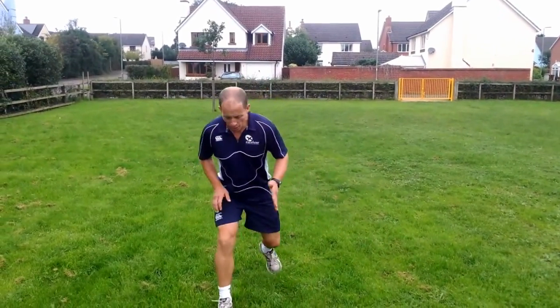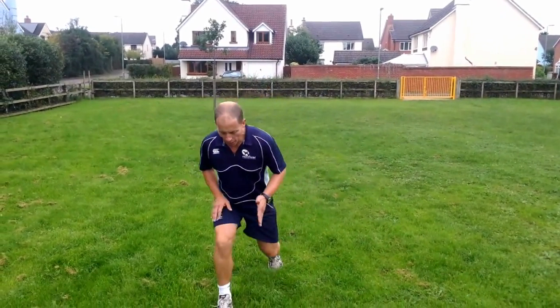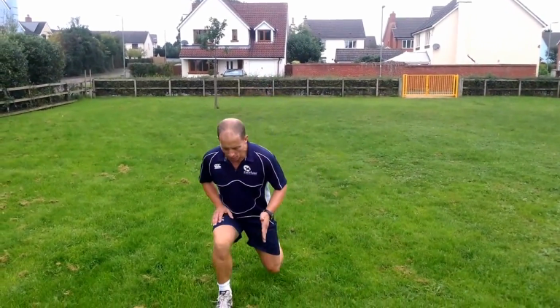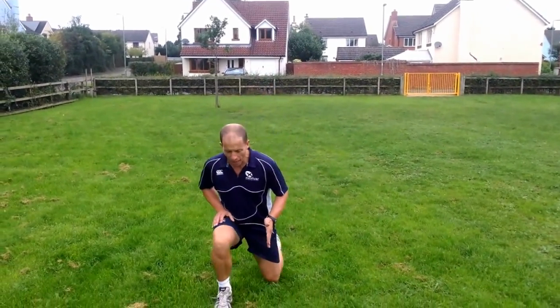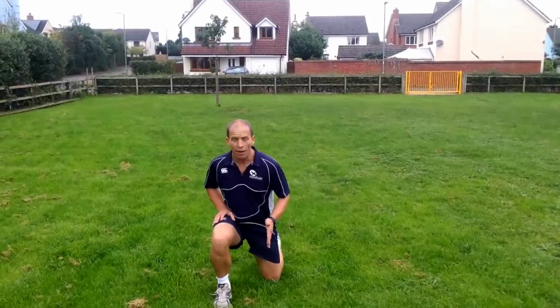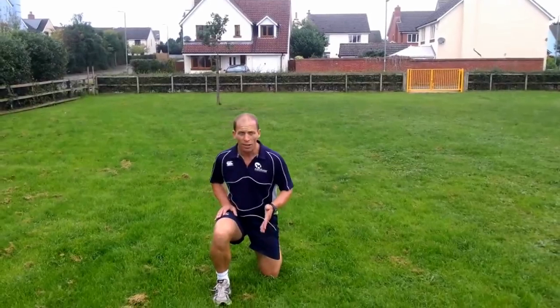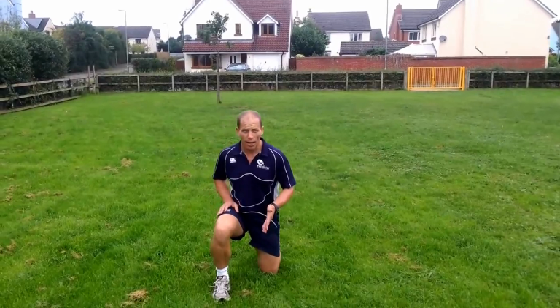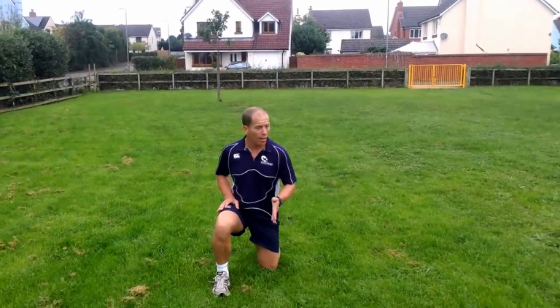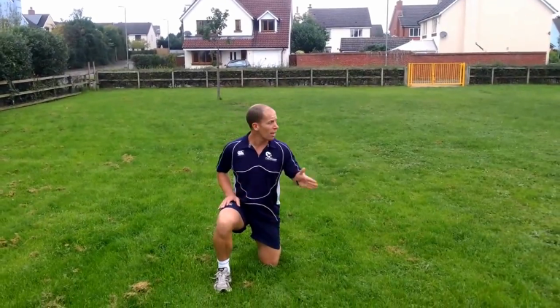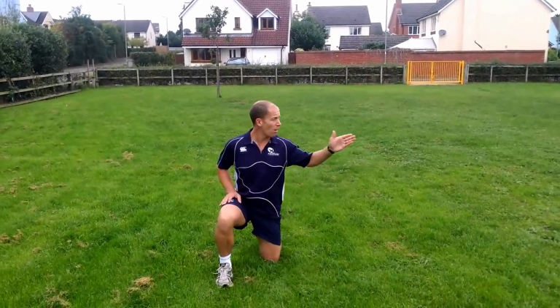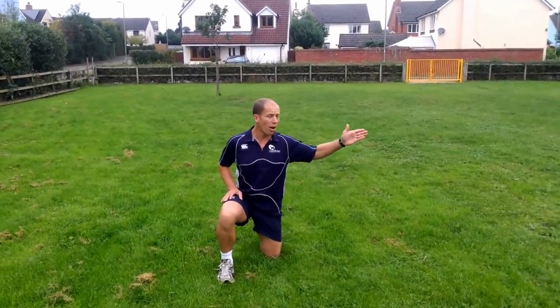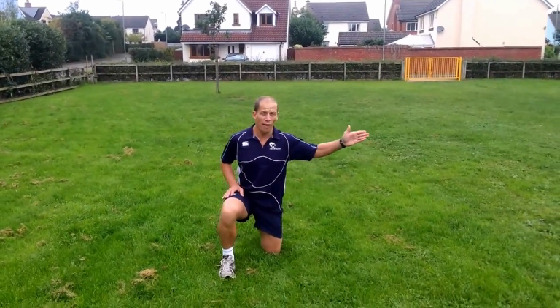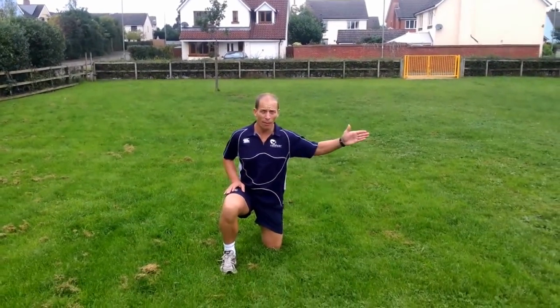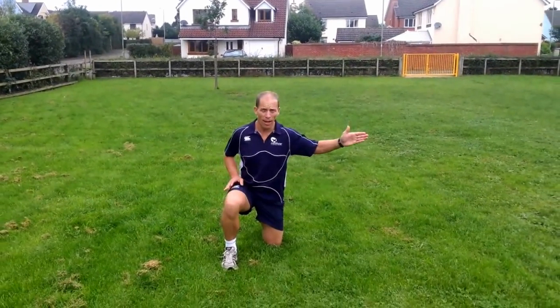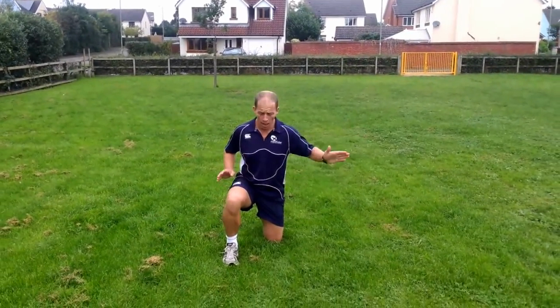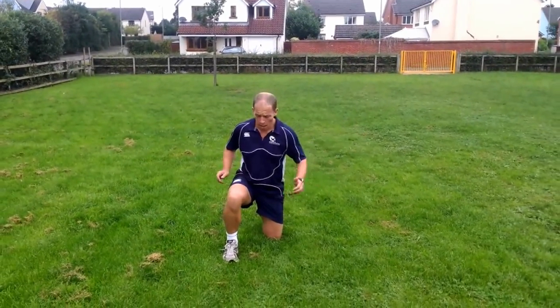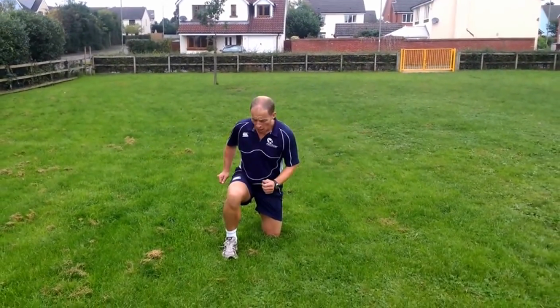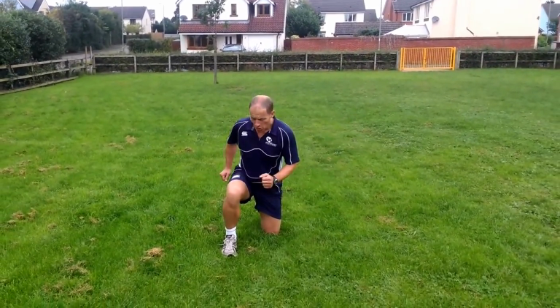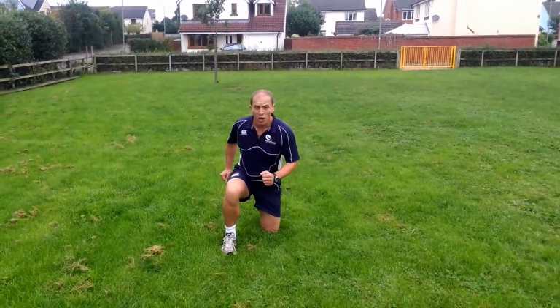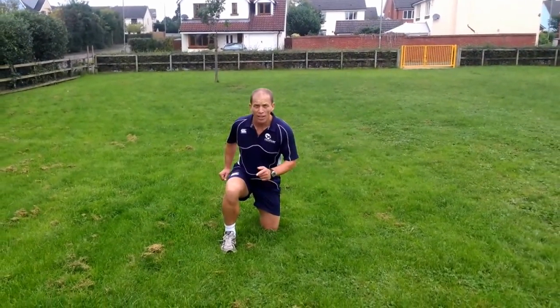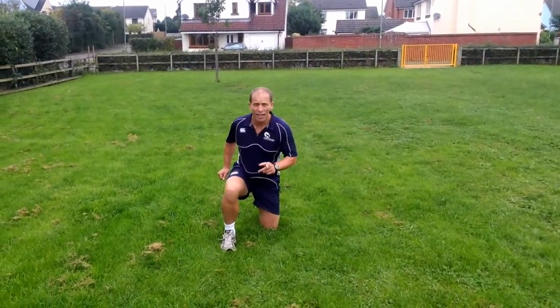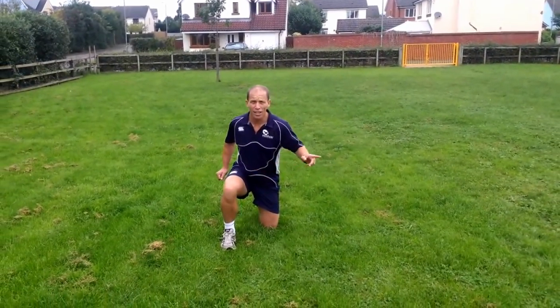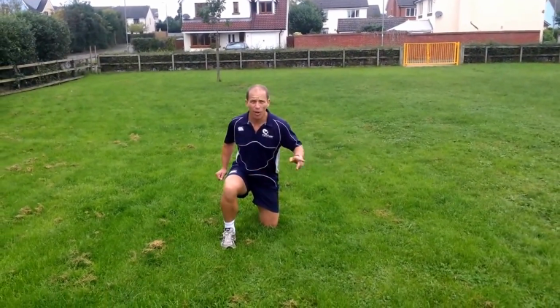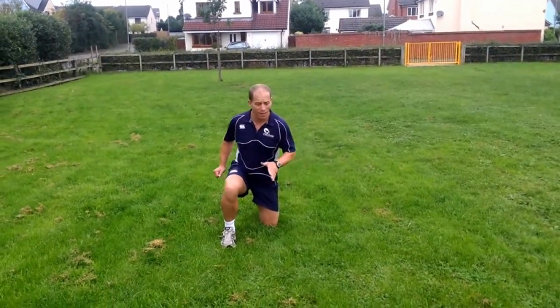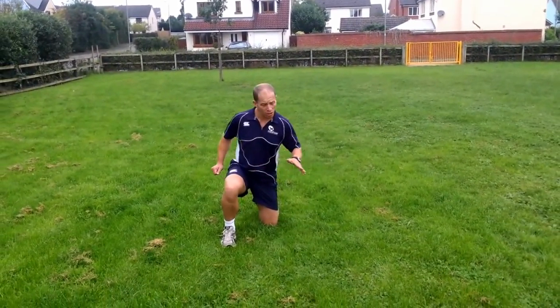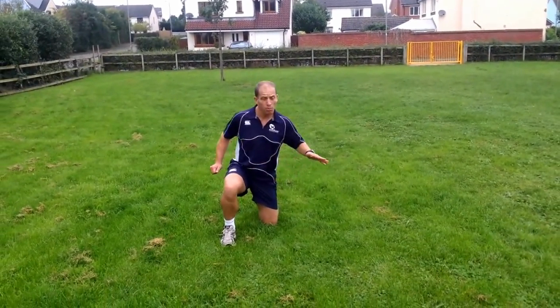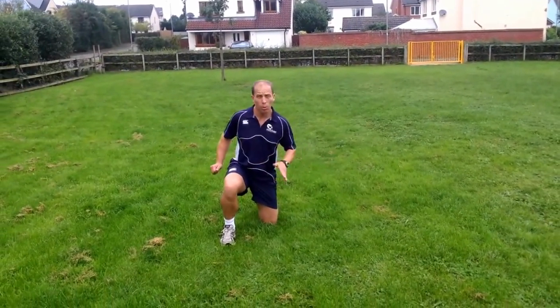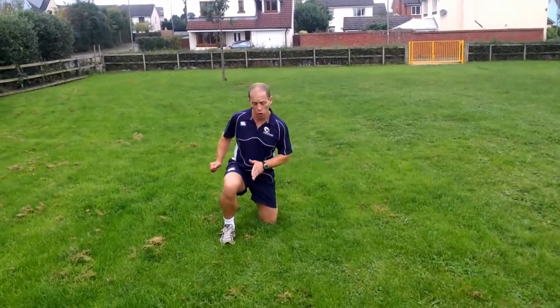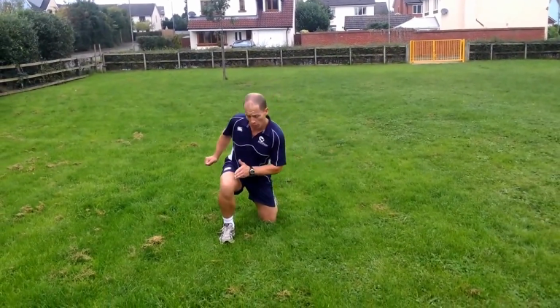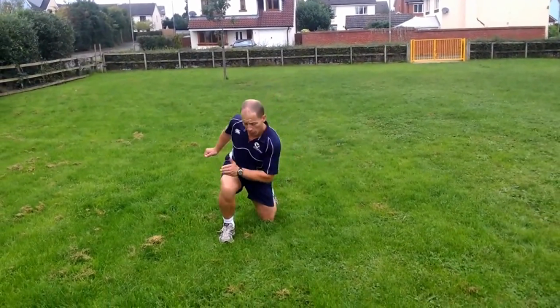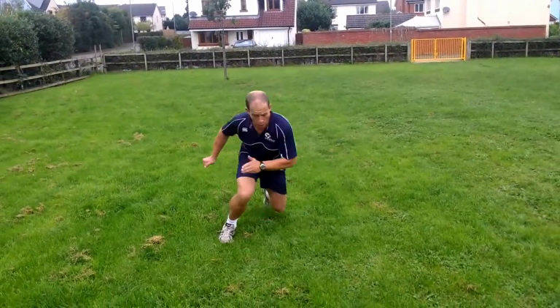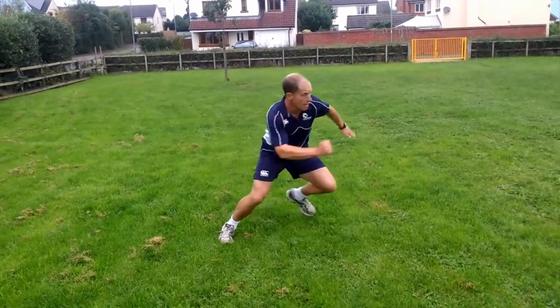So you kneel down here. I'm going that way, and the idea is to practice pushing off on the floor.